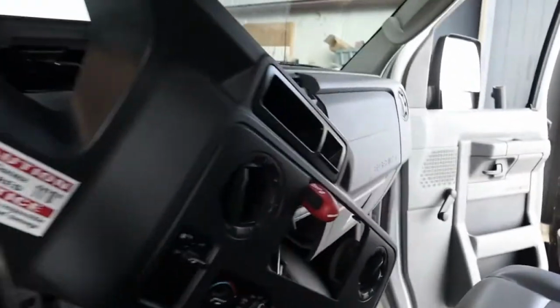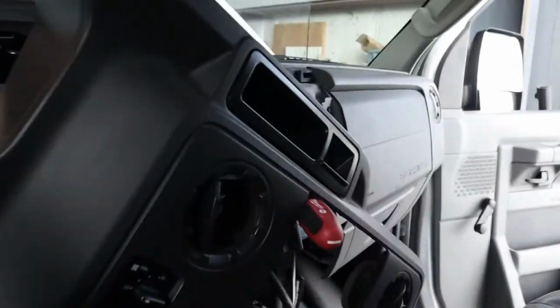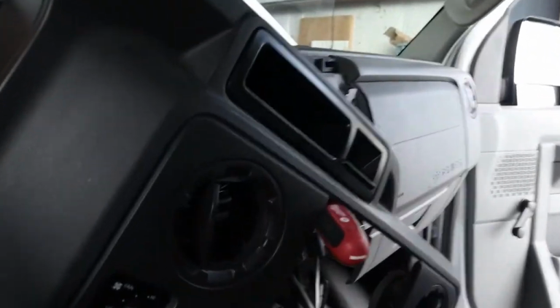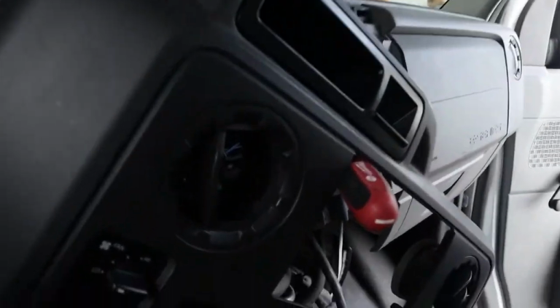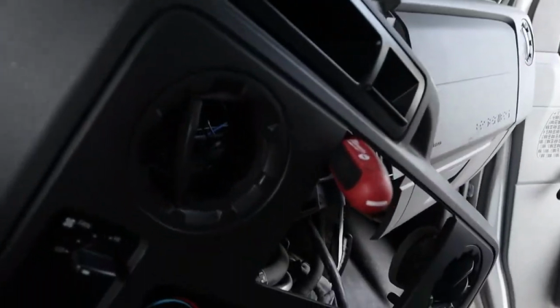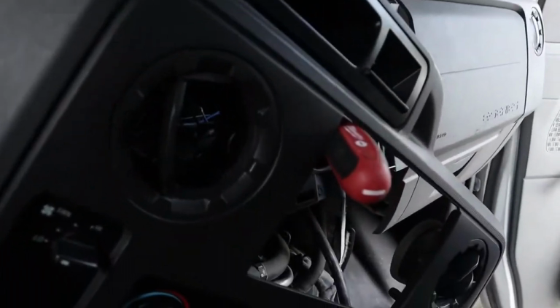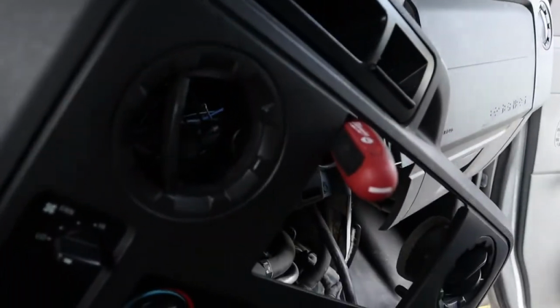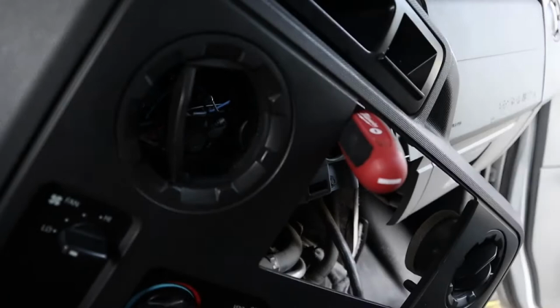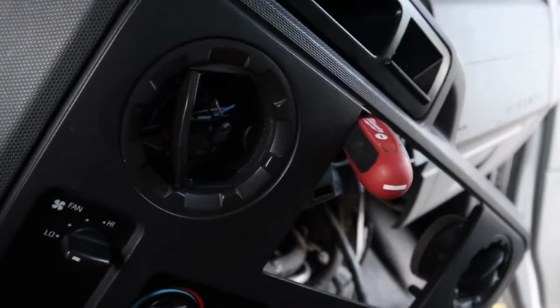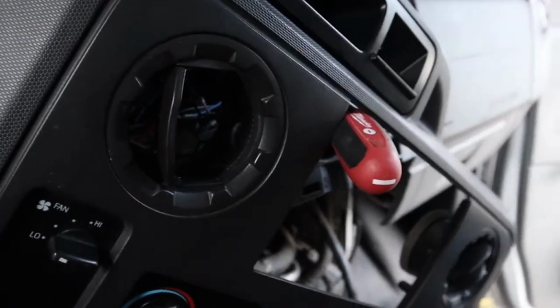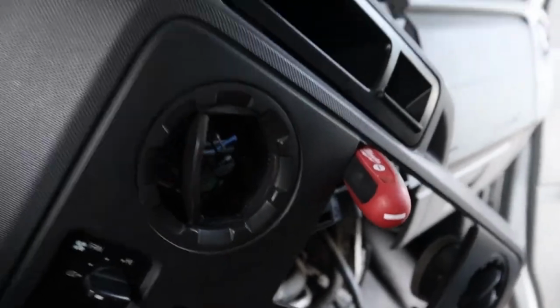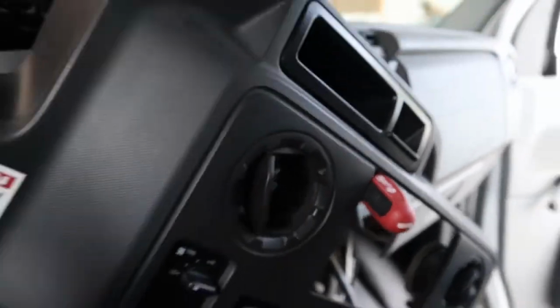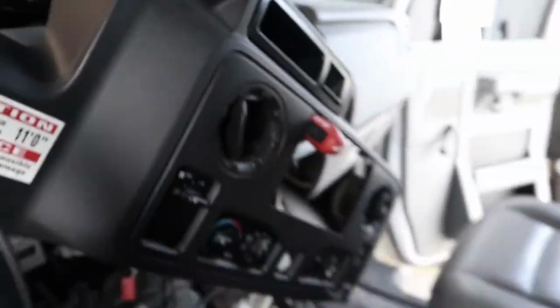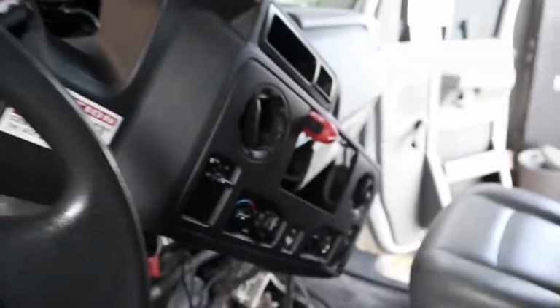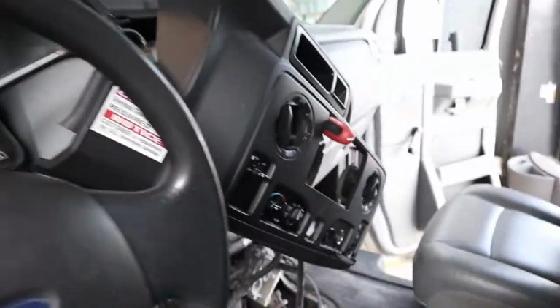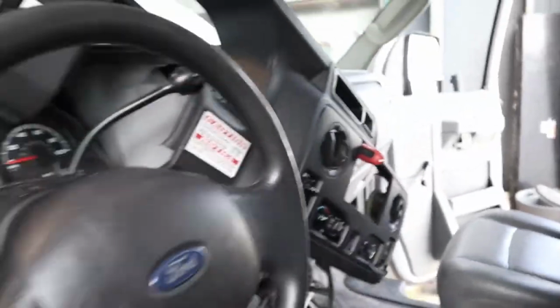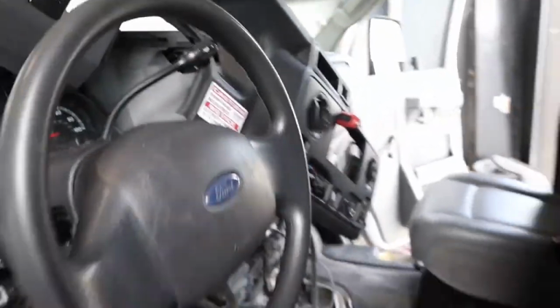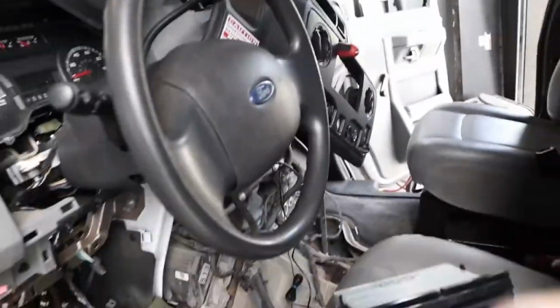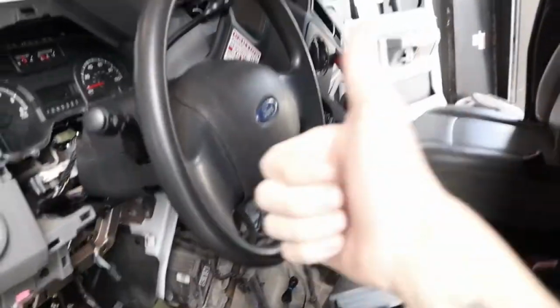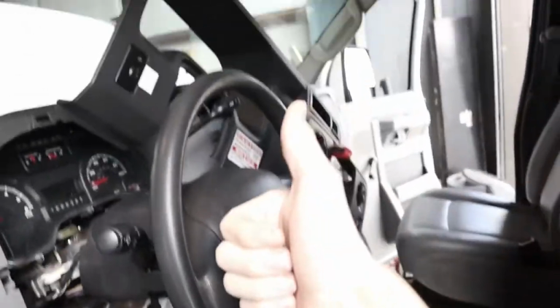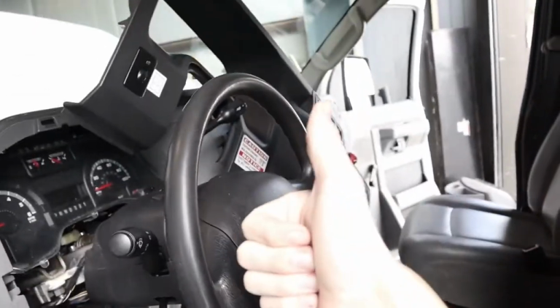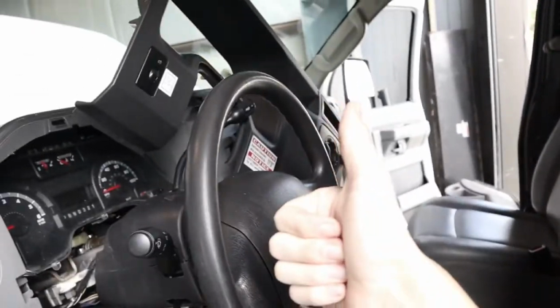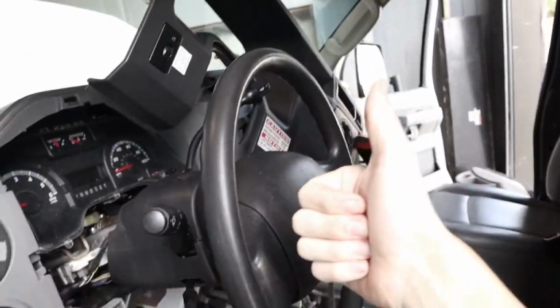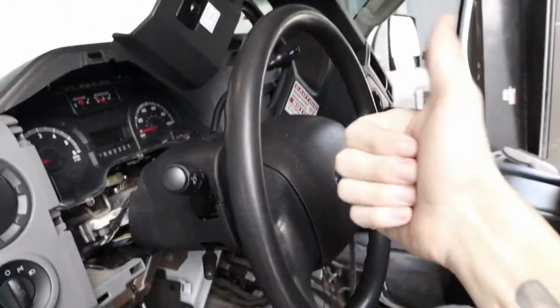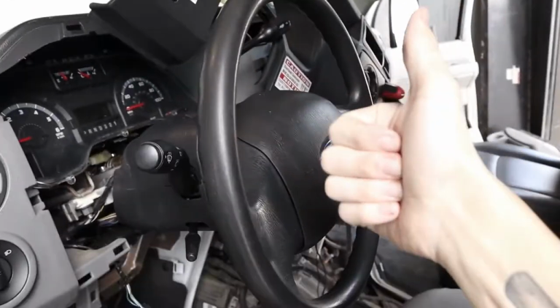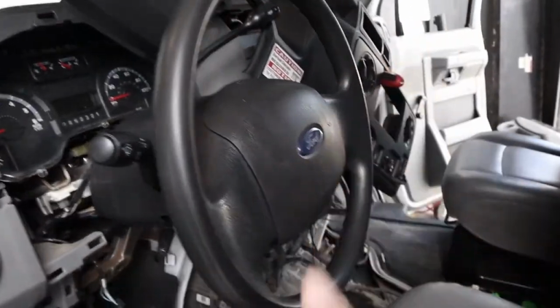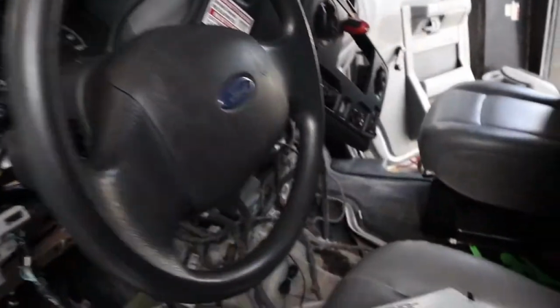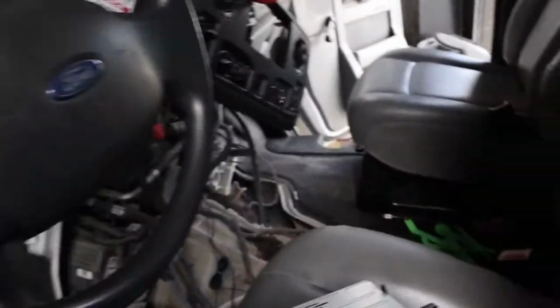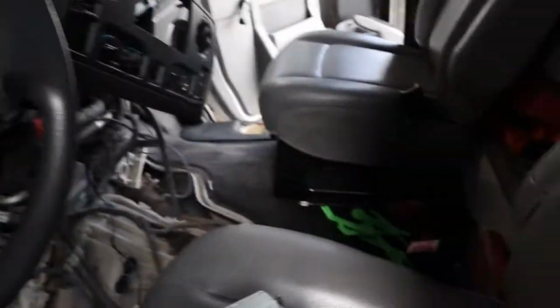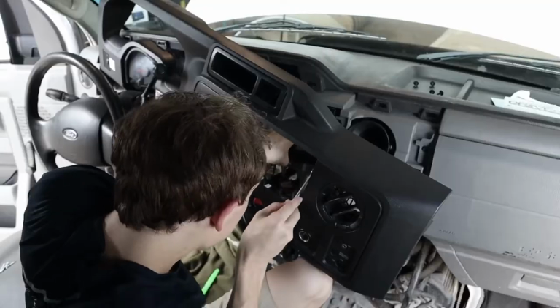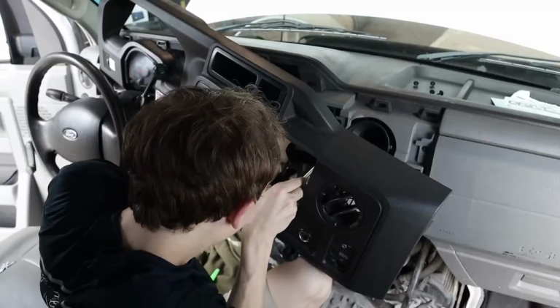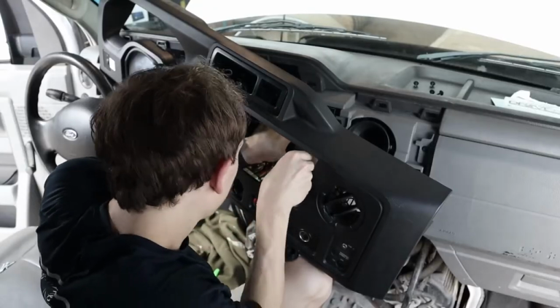By the way, thanks for walking up my dash — y'all are great. I love y'all, thank you.